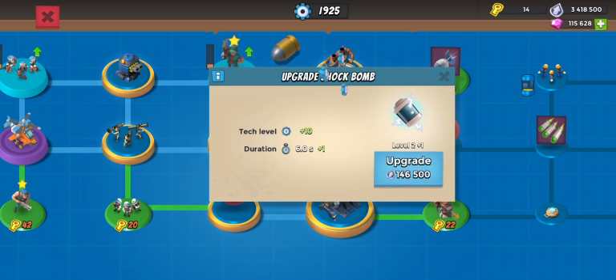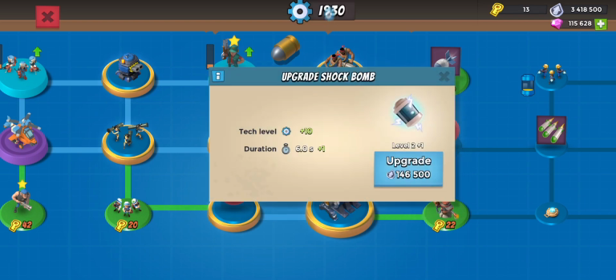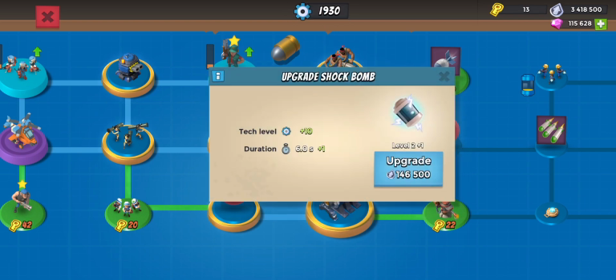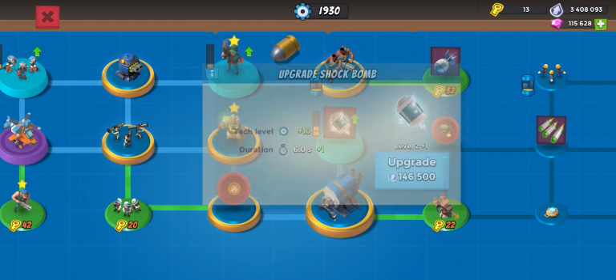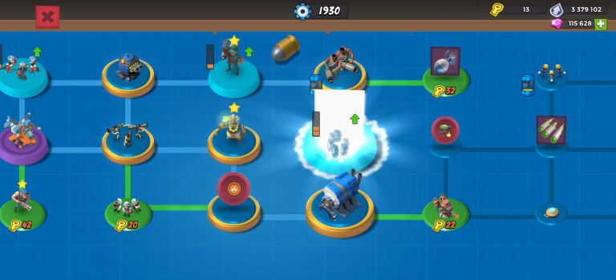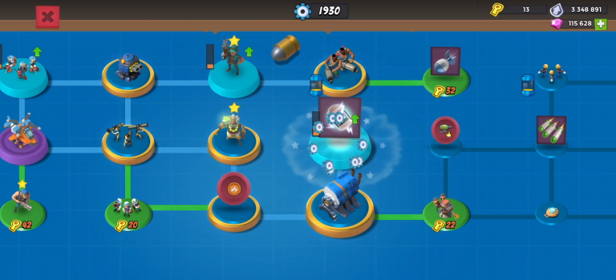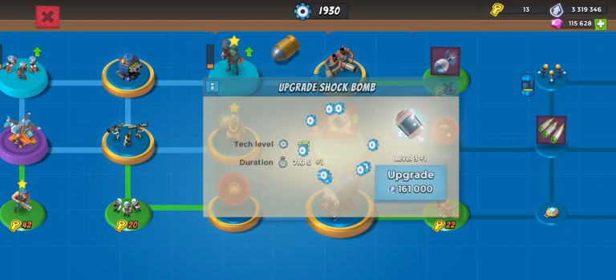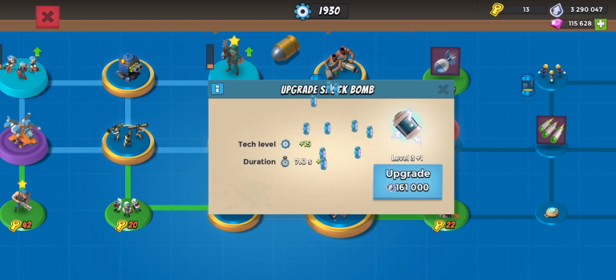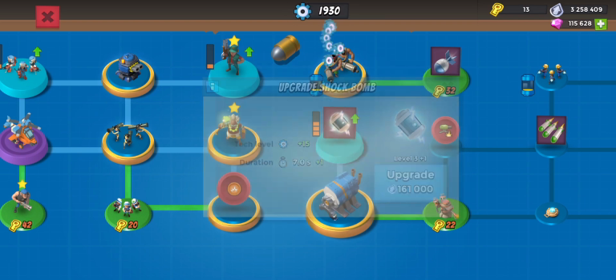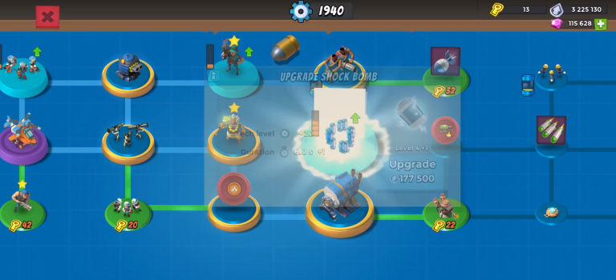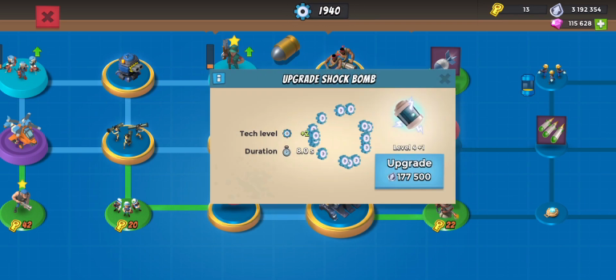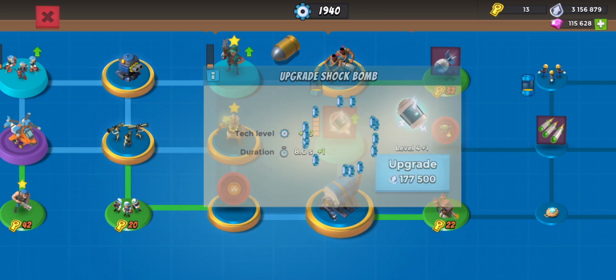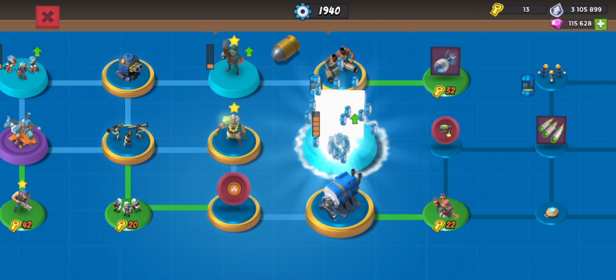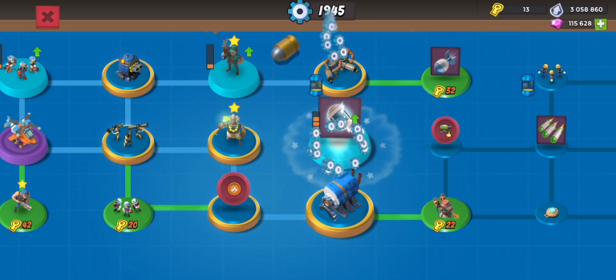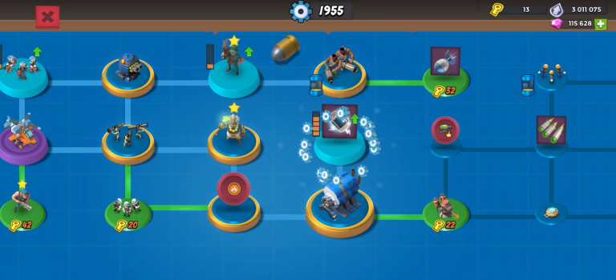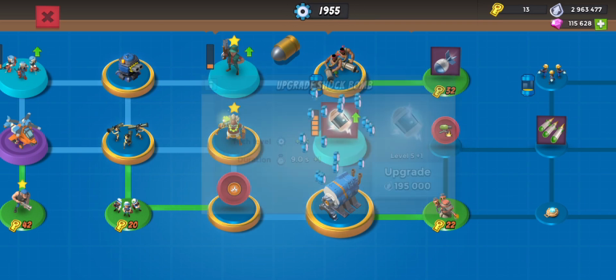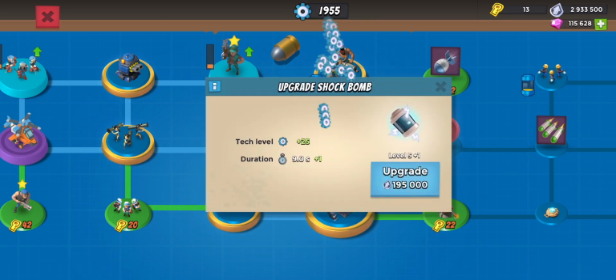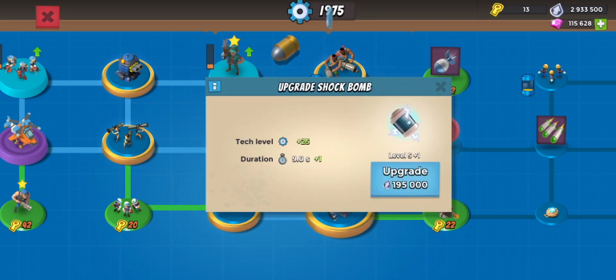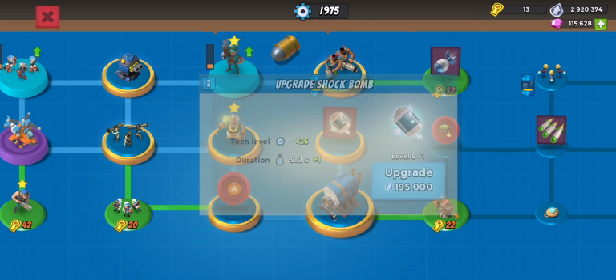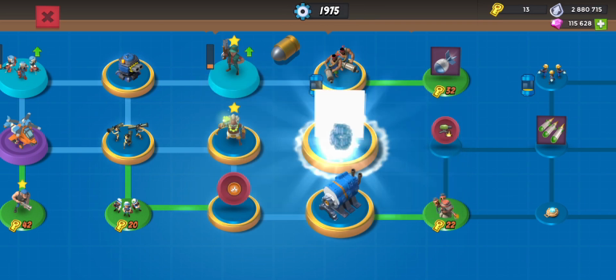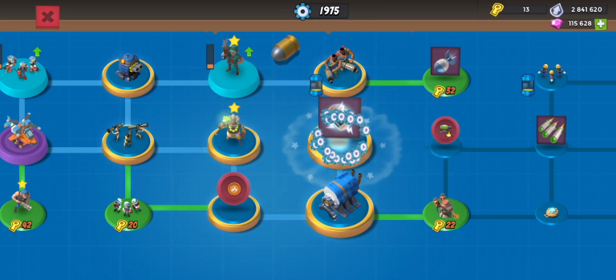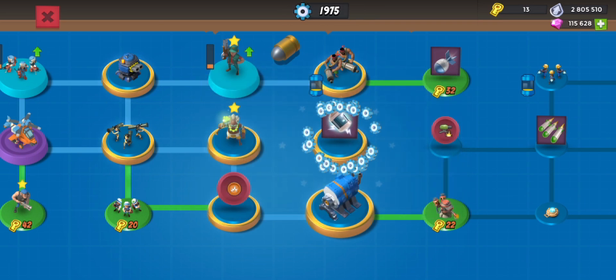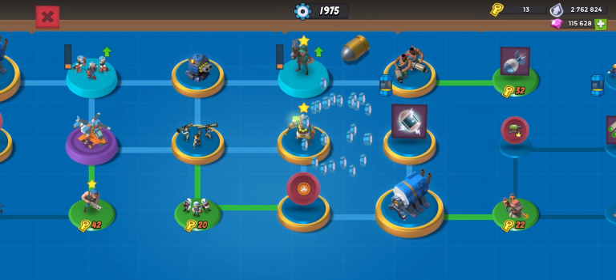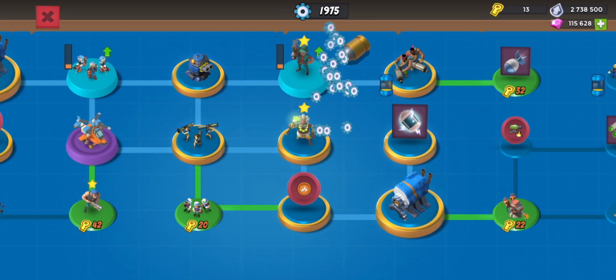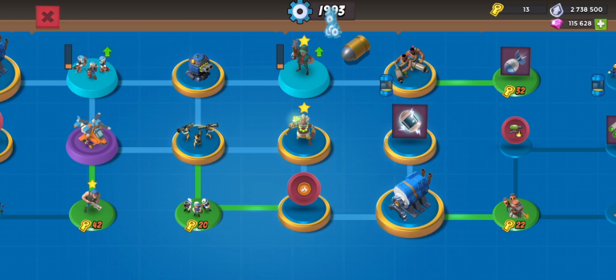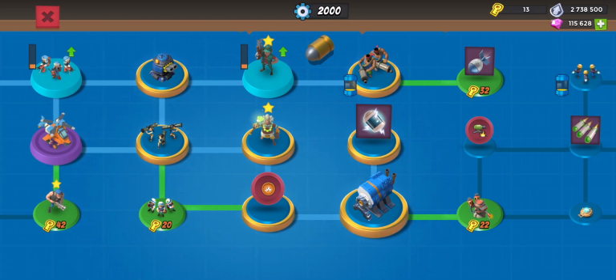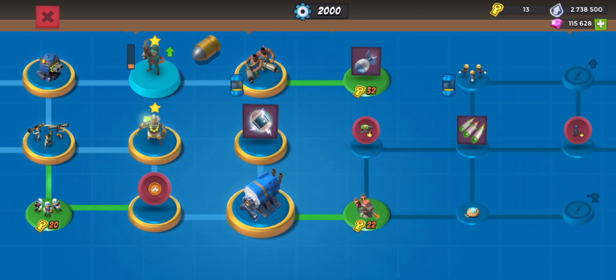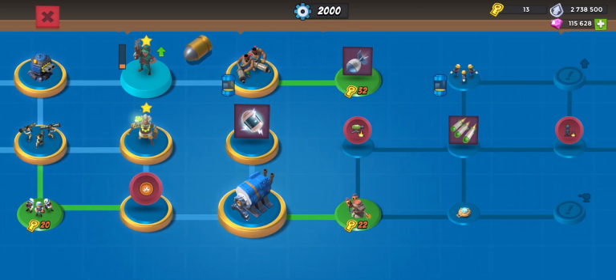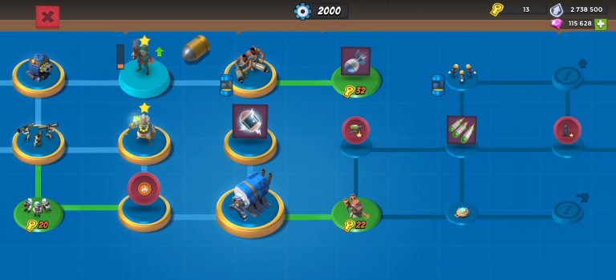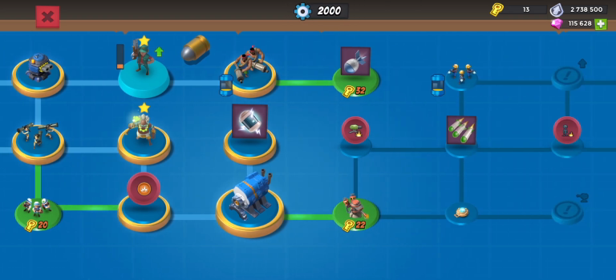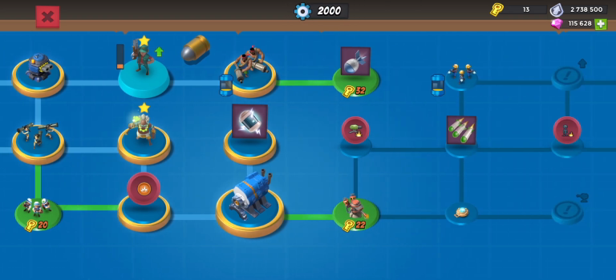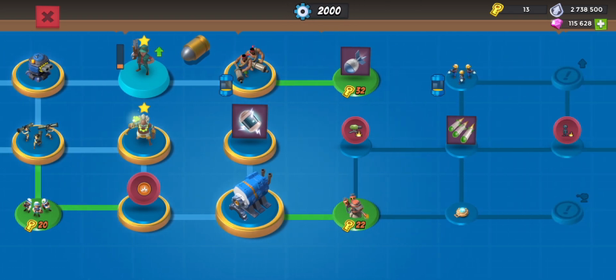Let's upgrade that. We've got 3.4 million upgrade tokens that we don't know what to do with — we have nothing to spend them on right now.